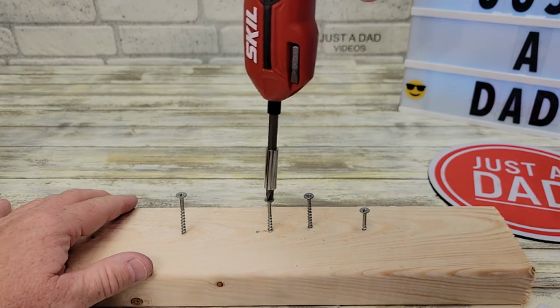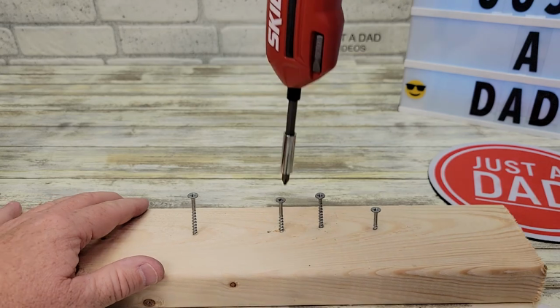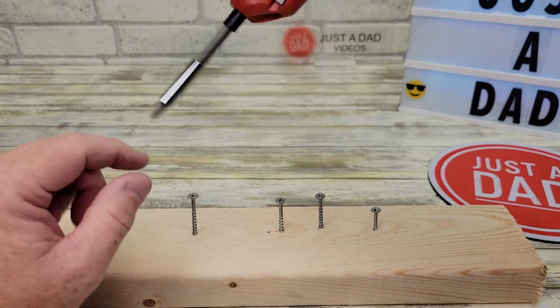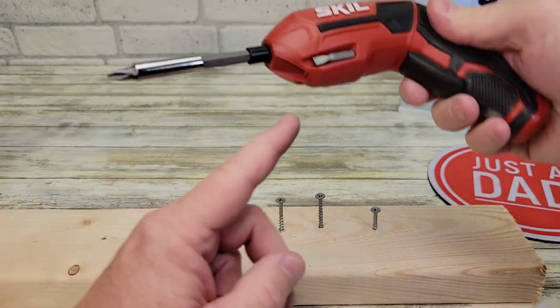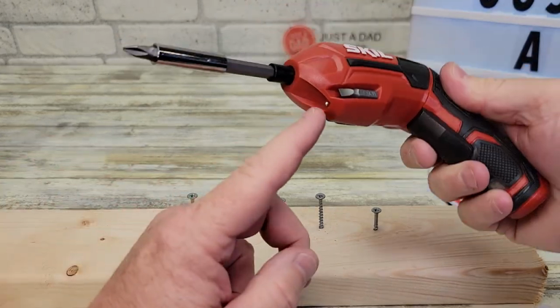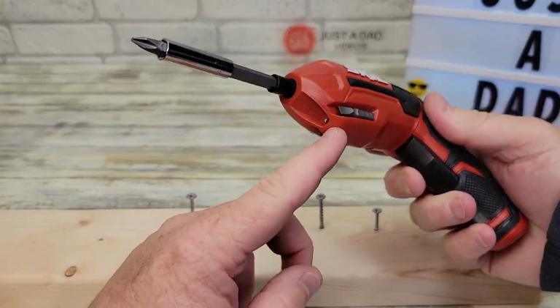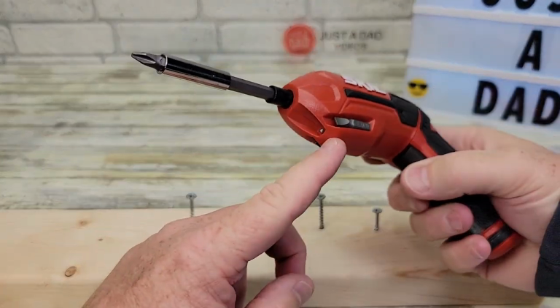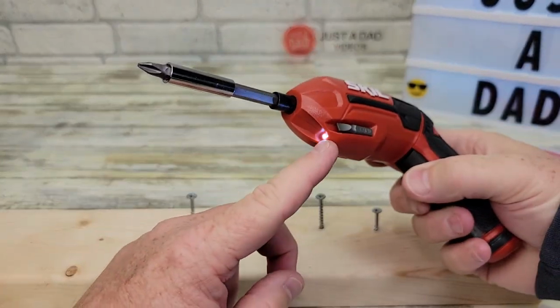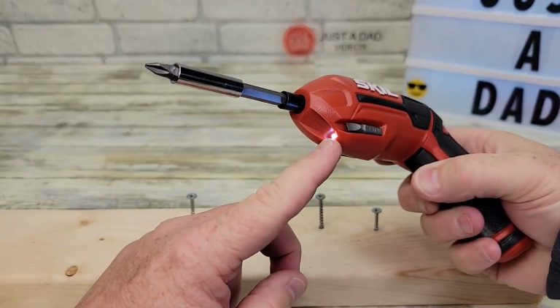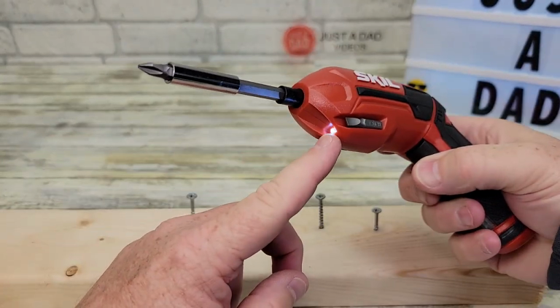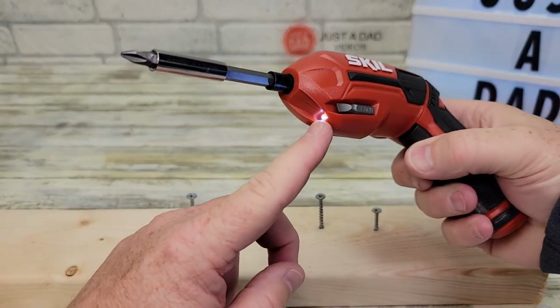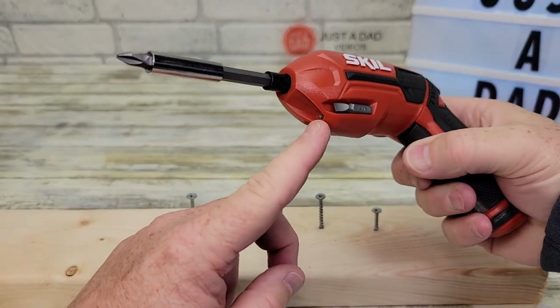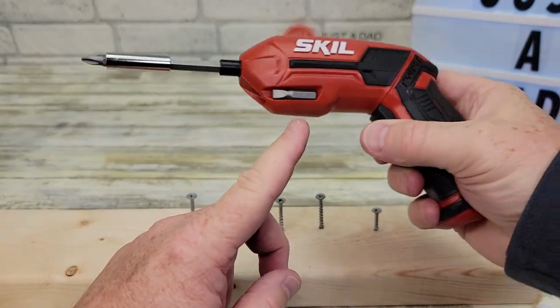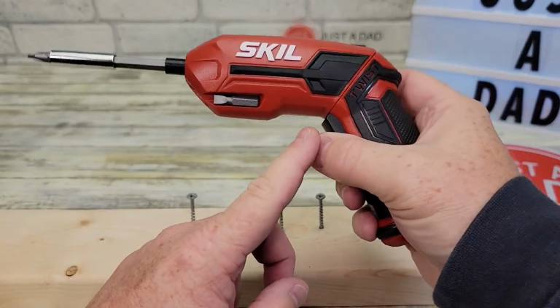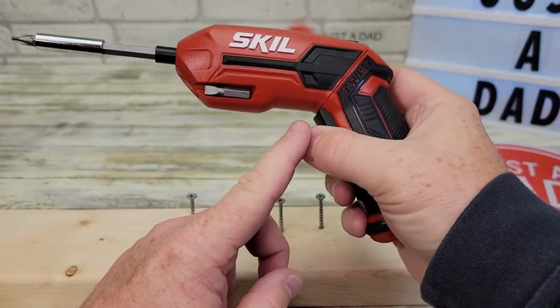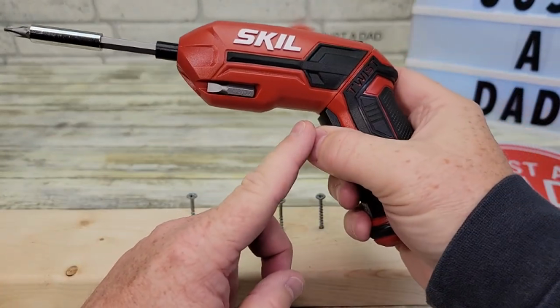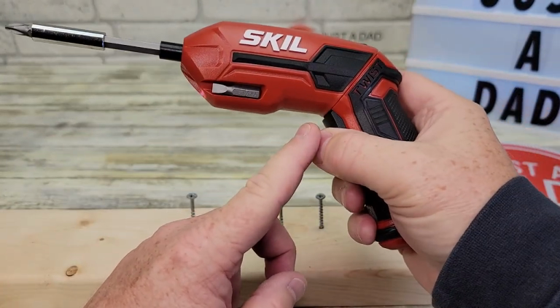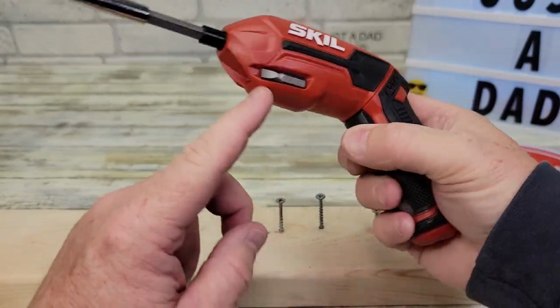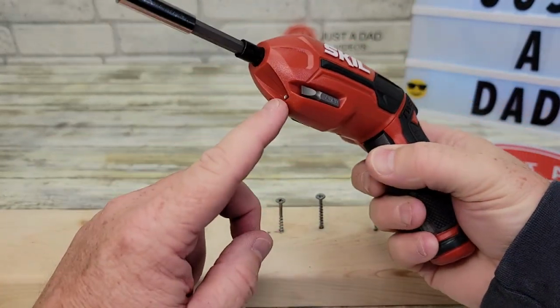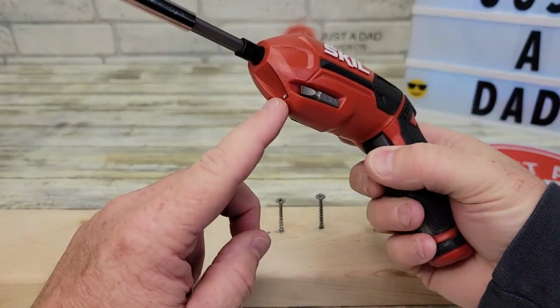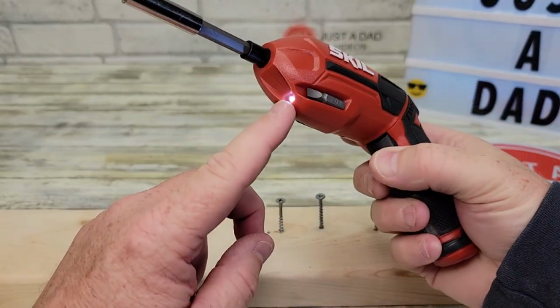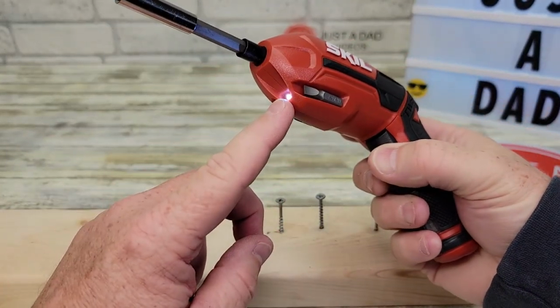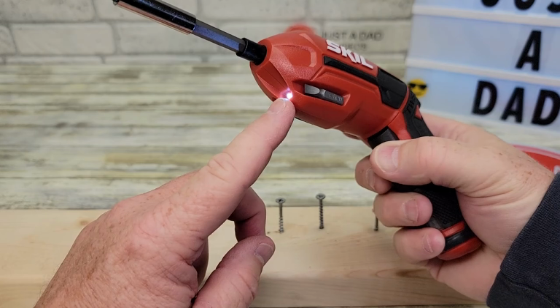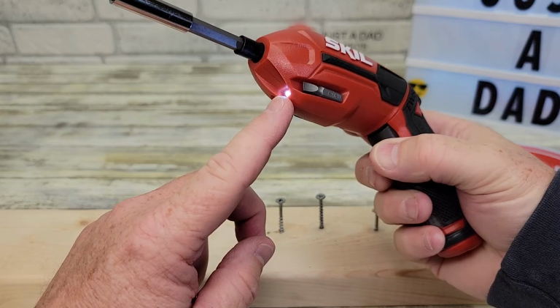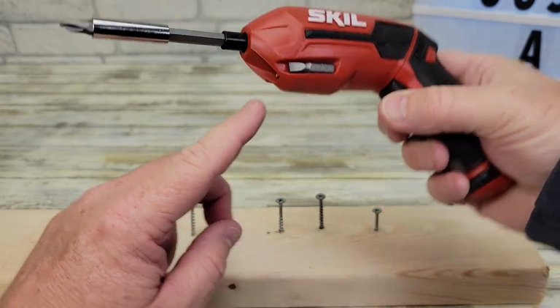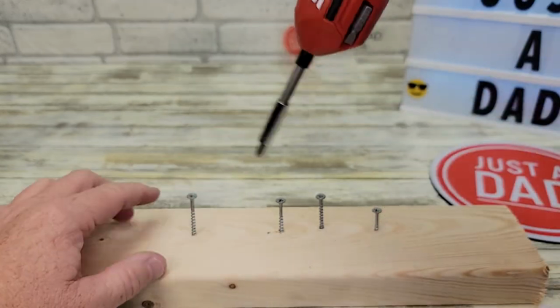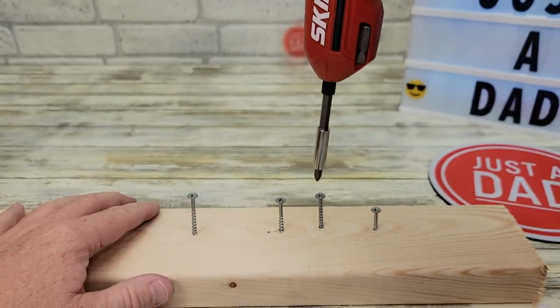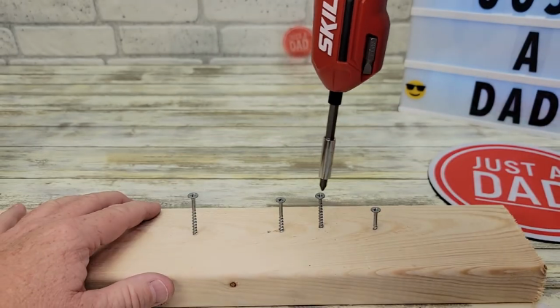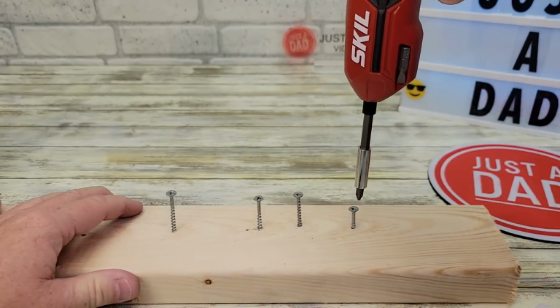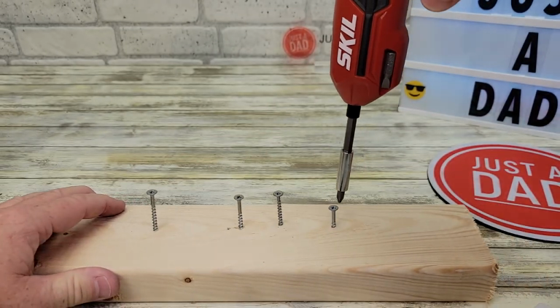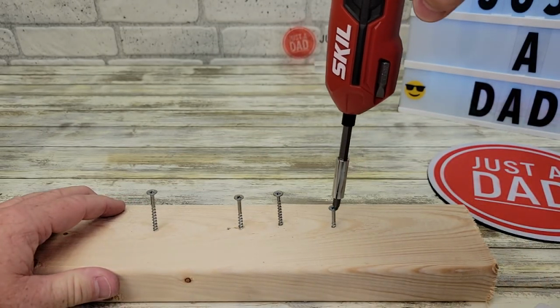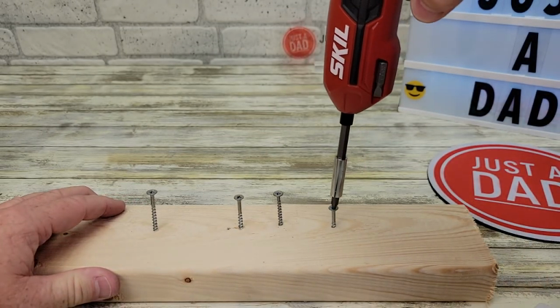I like that it has a little LED light. When the trigger is pressed — you can just barely press it — that turns just the light on. That's a nice feature.